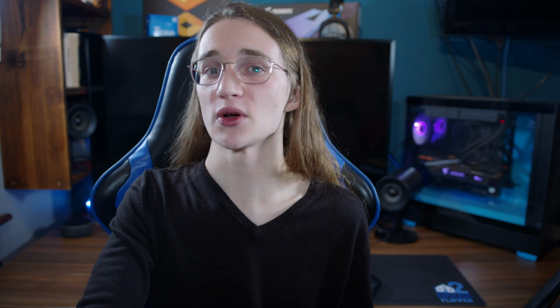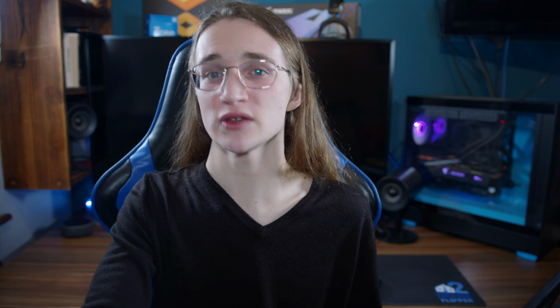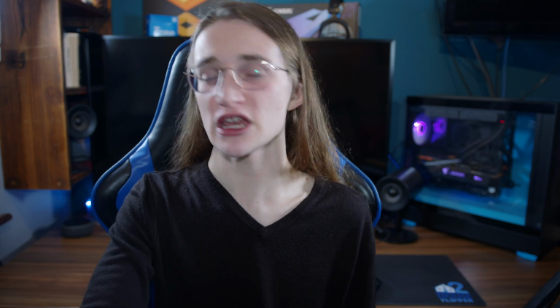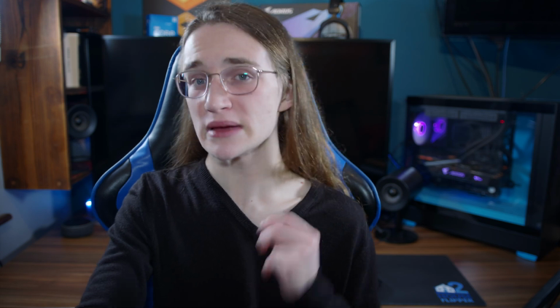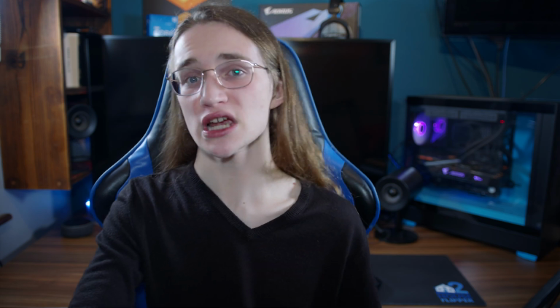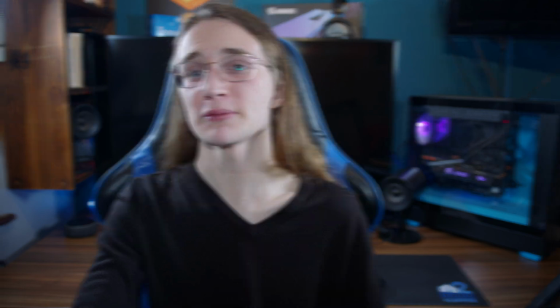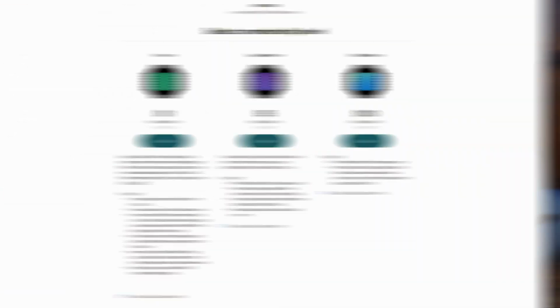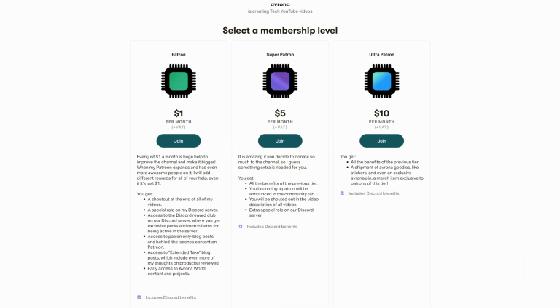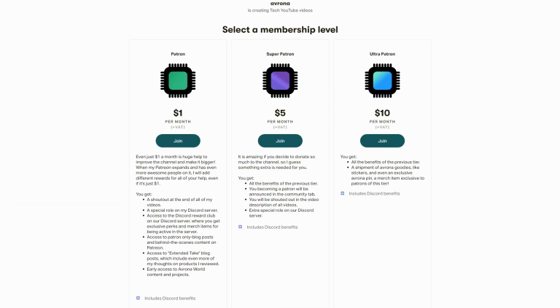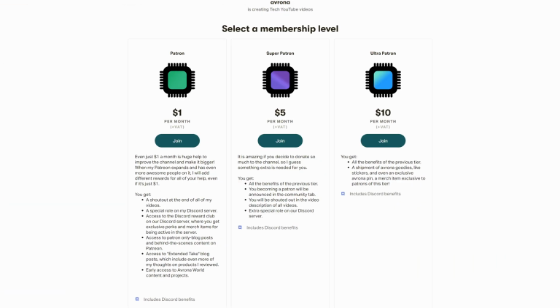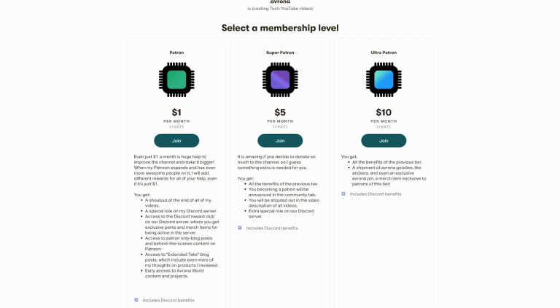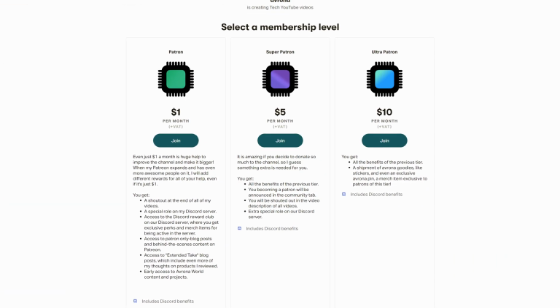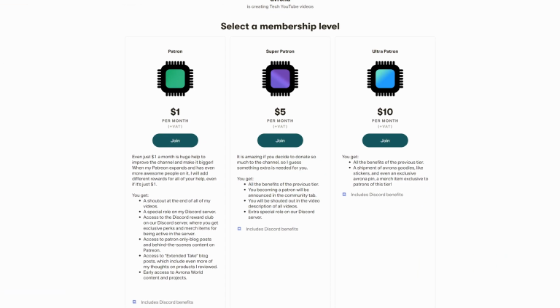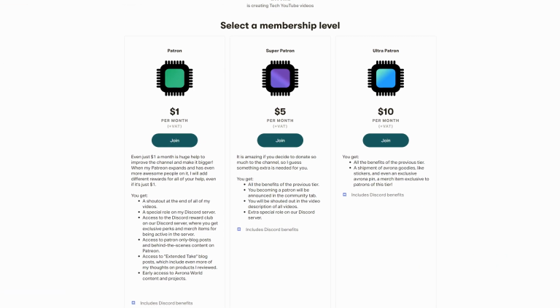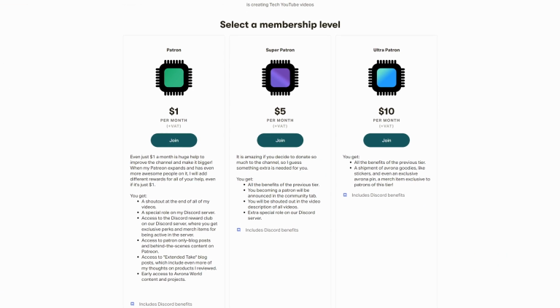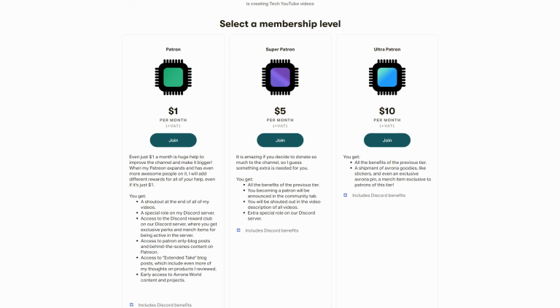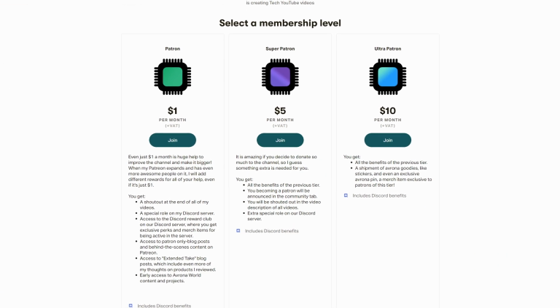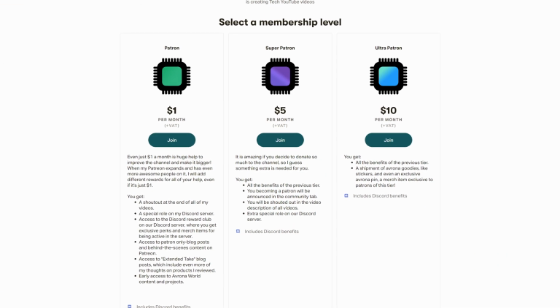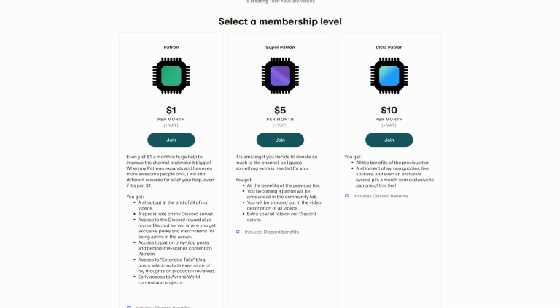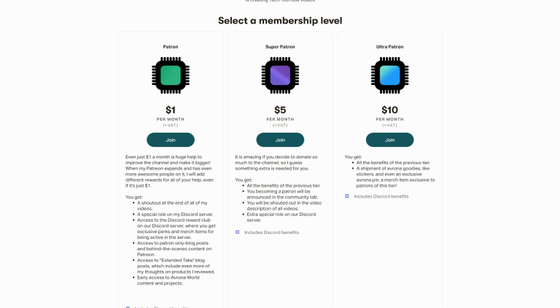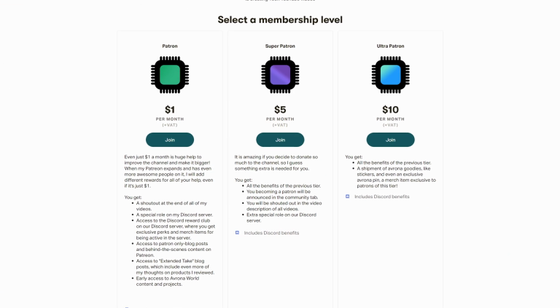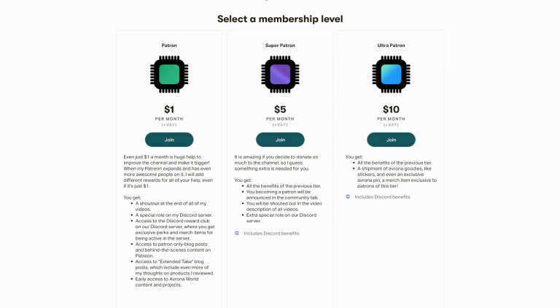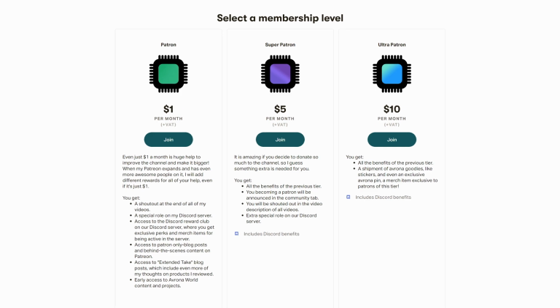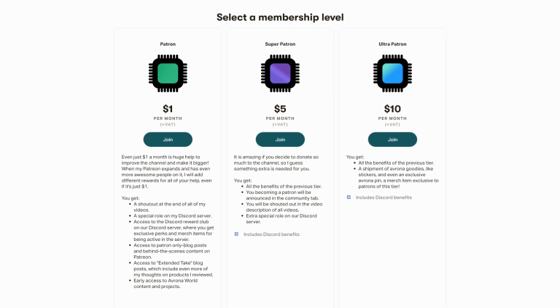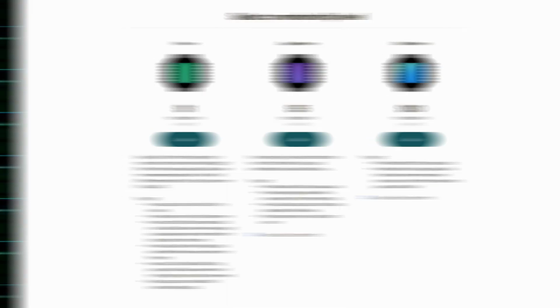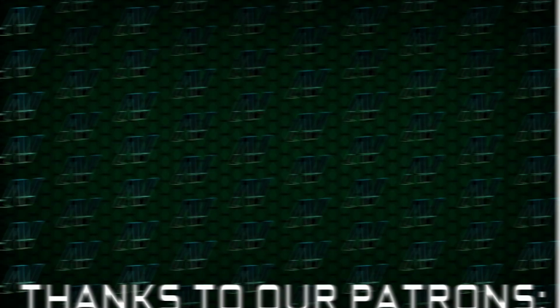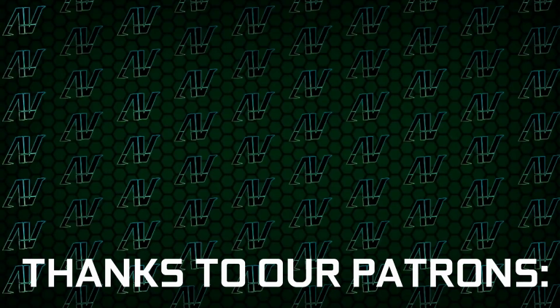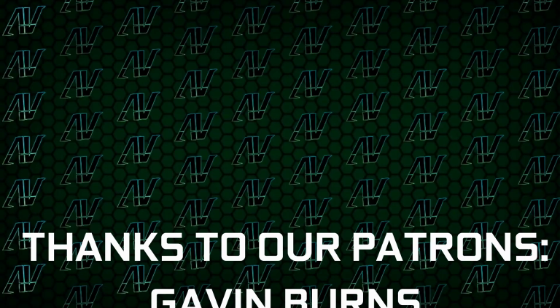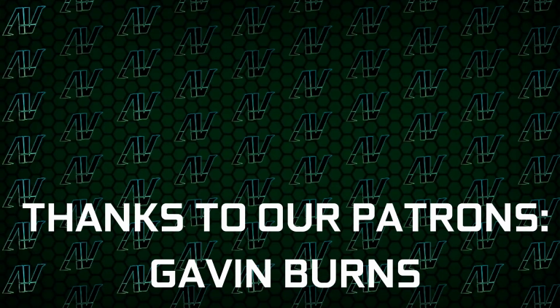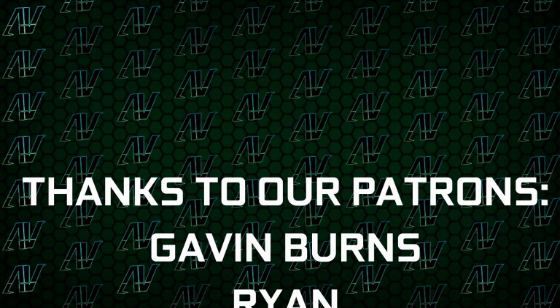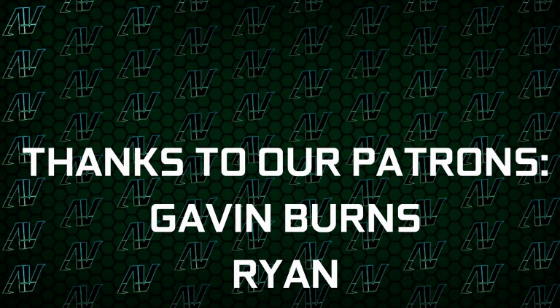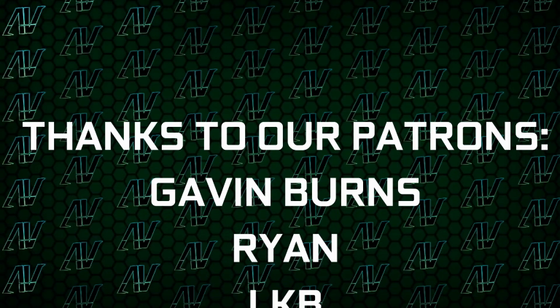And while you're still here, maybe check out our Patreon, because even a single dollar a month truly goes a long way, and you get awesome perks as well. I'd also like to thank our existing patrons for their support.